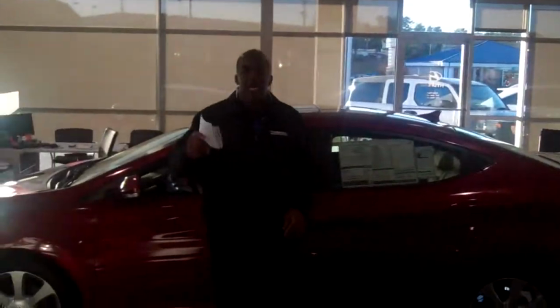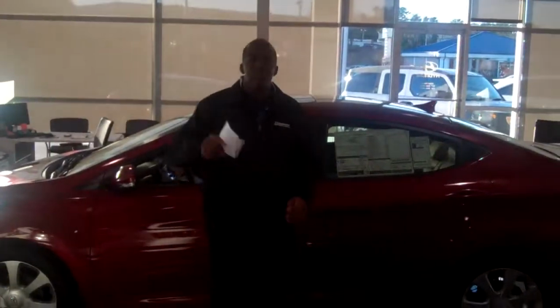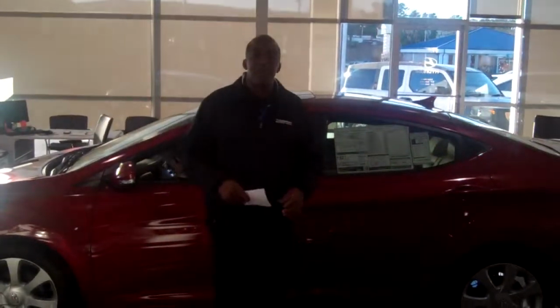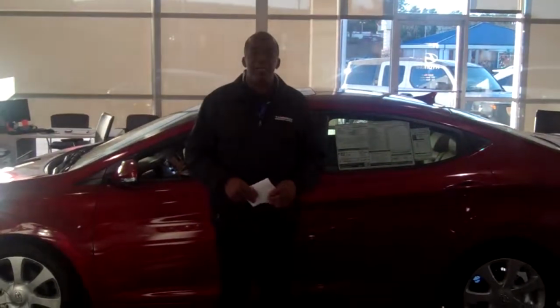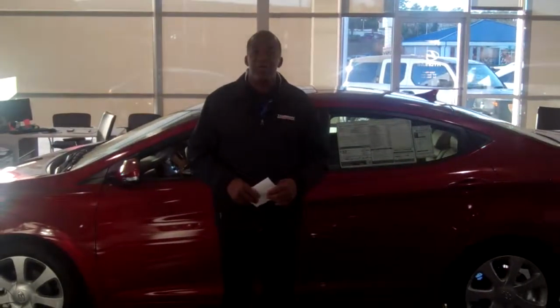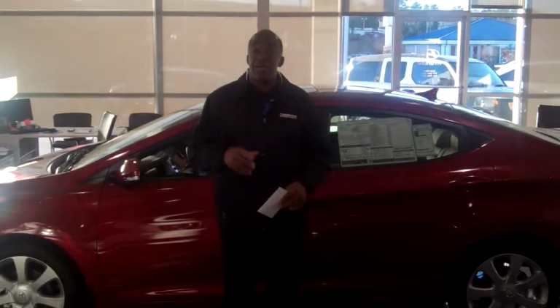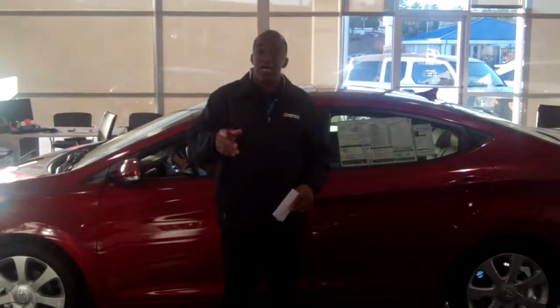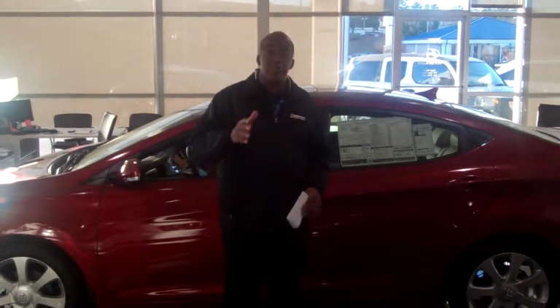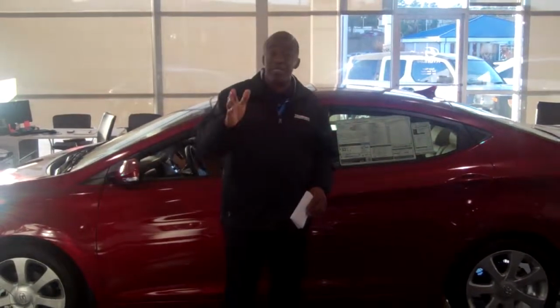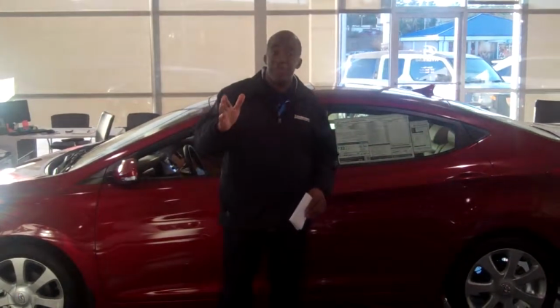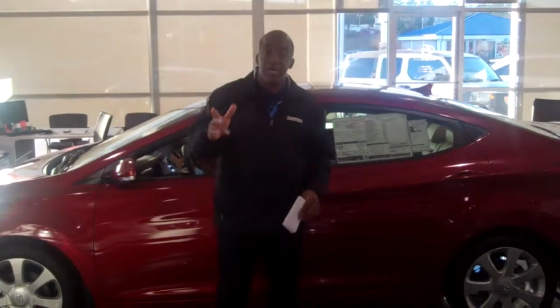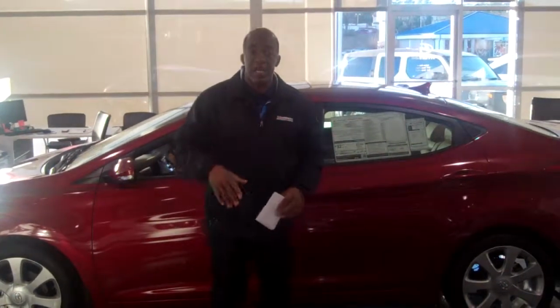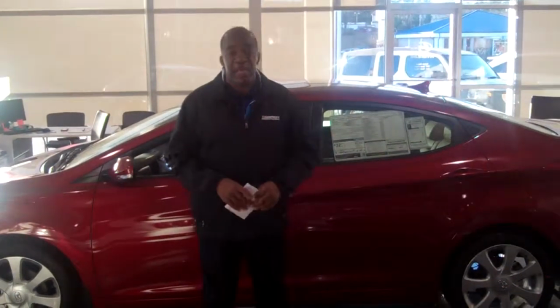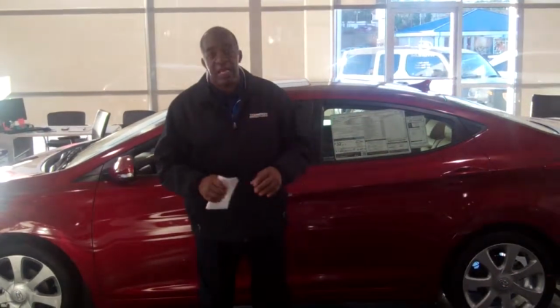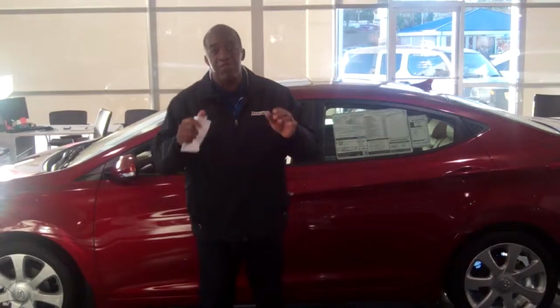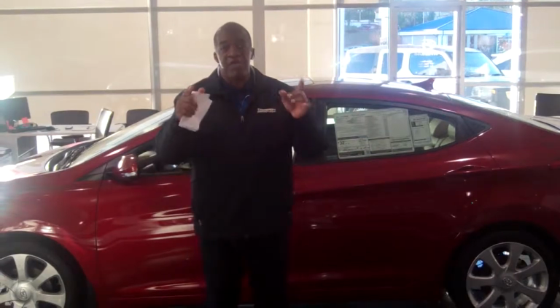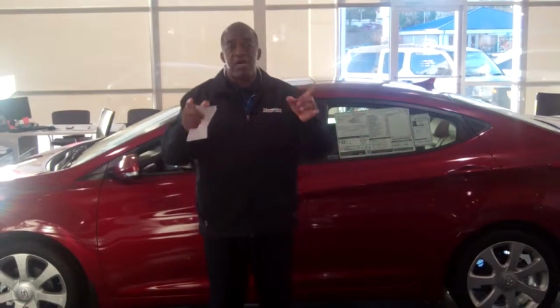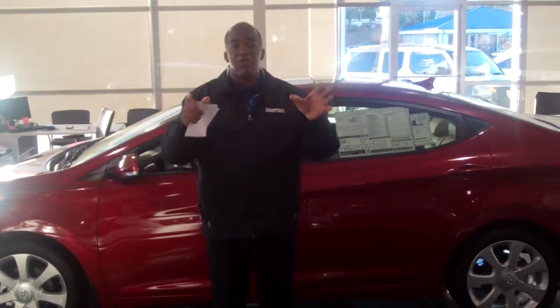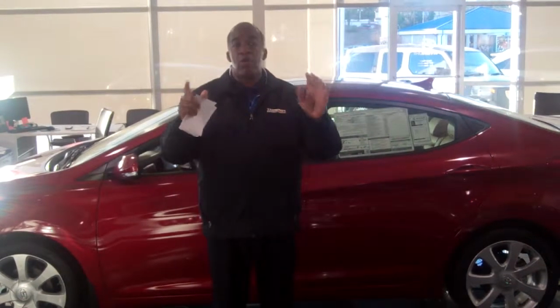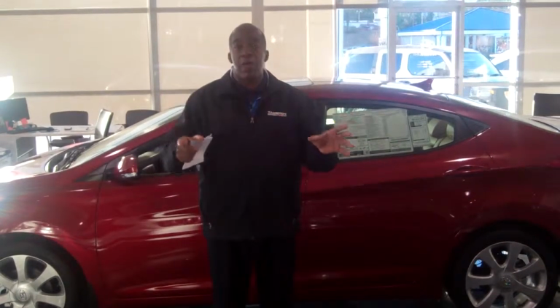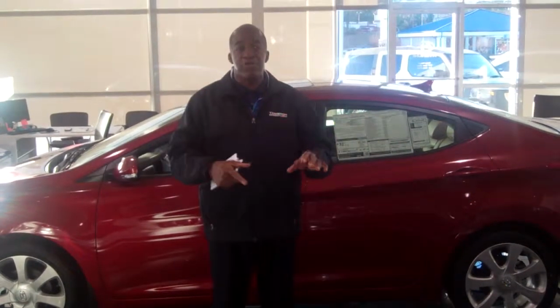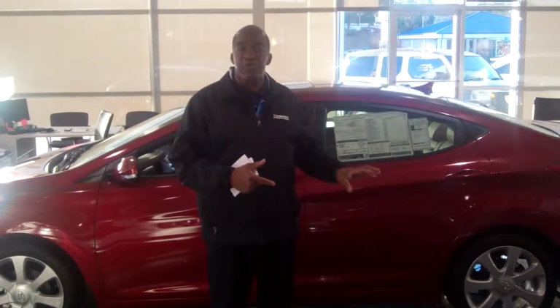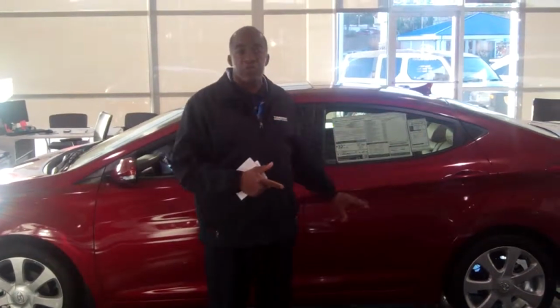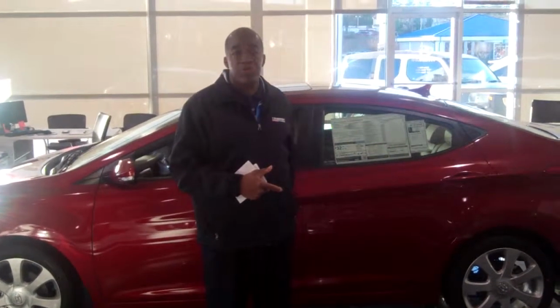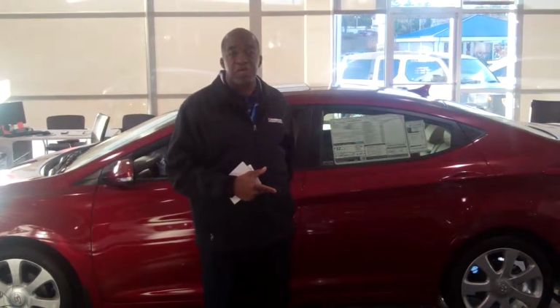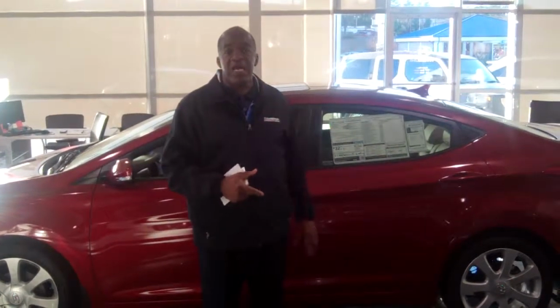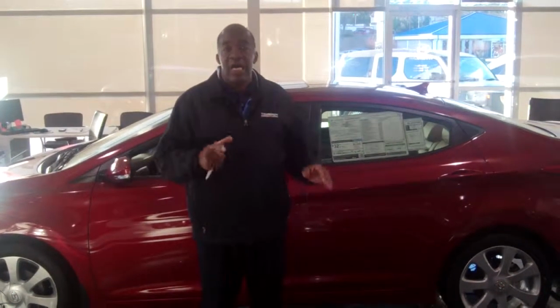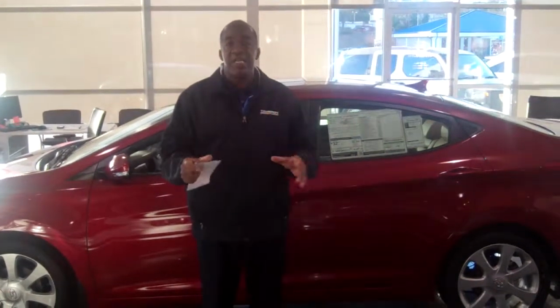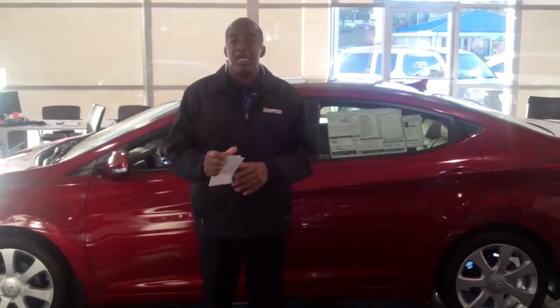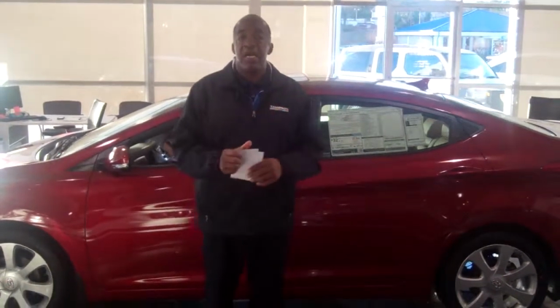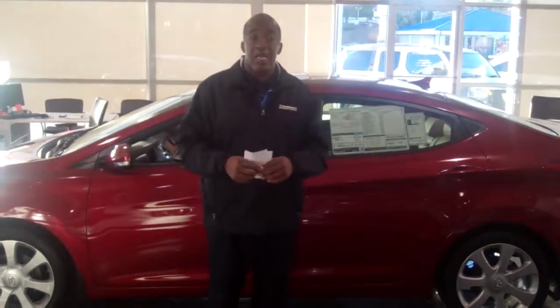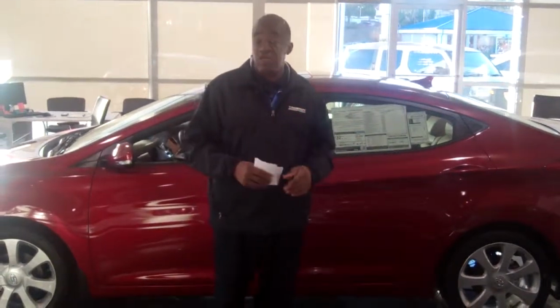Hello, Tom. How you doing? I'm Larry Johnson. I'm right here at Tamron Hyundai, and I want to thank you, Tom, for your inquiry on this beautiful 2013 Hyundai Elantra.